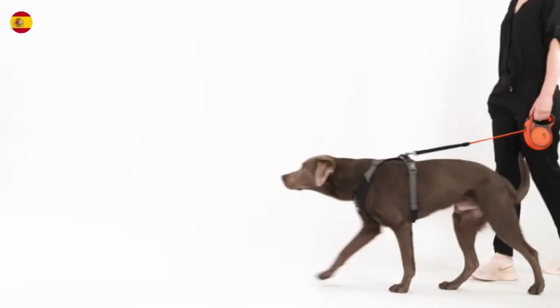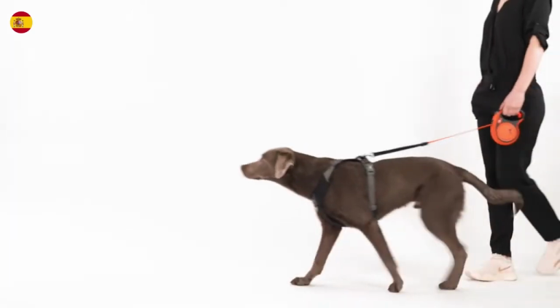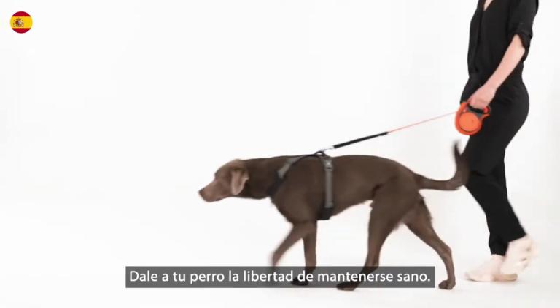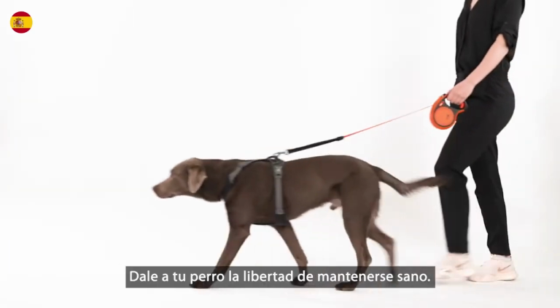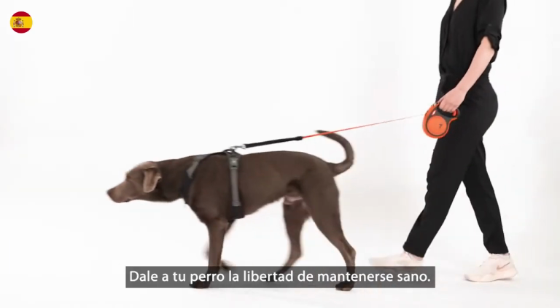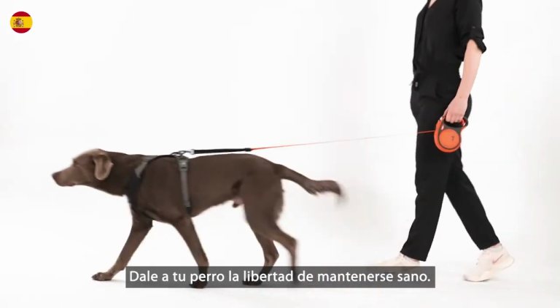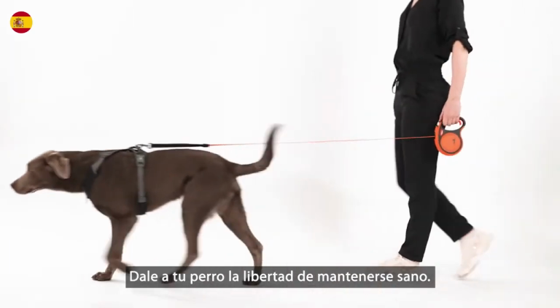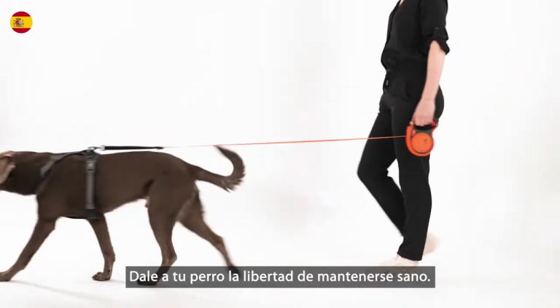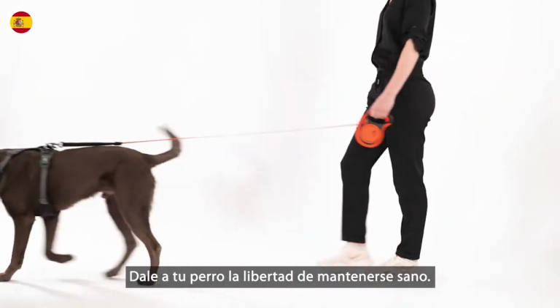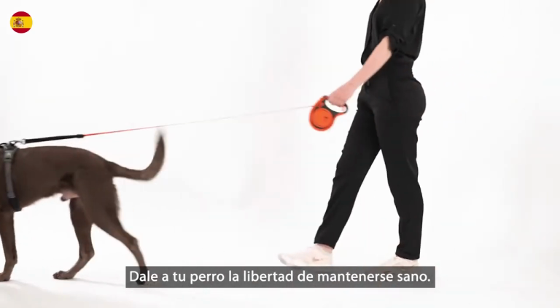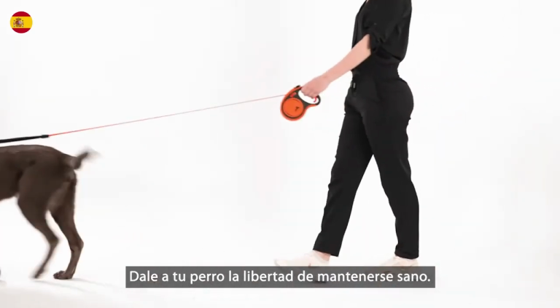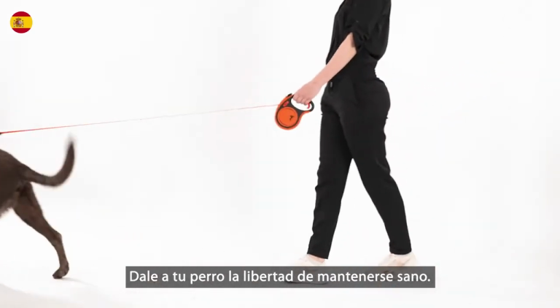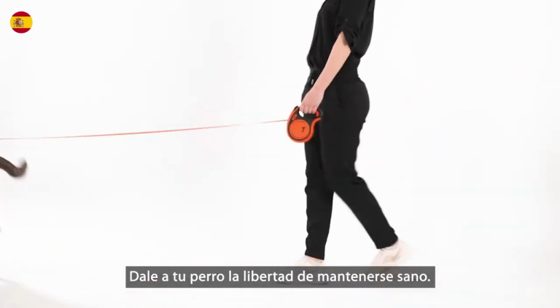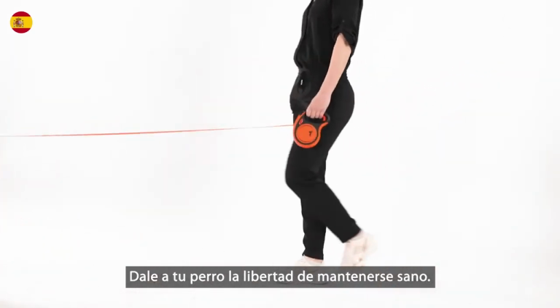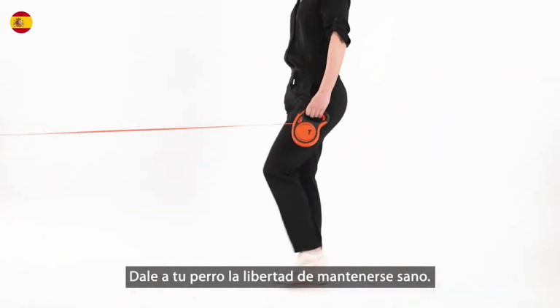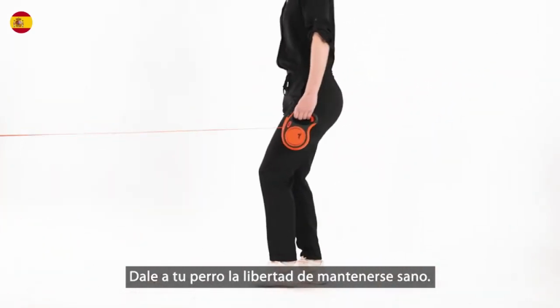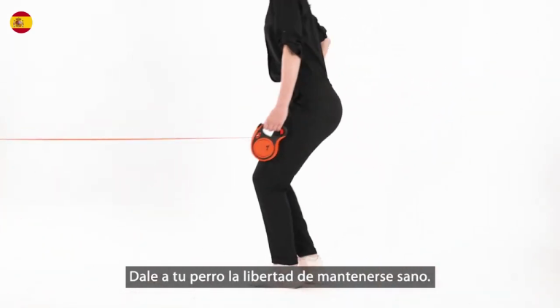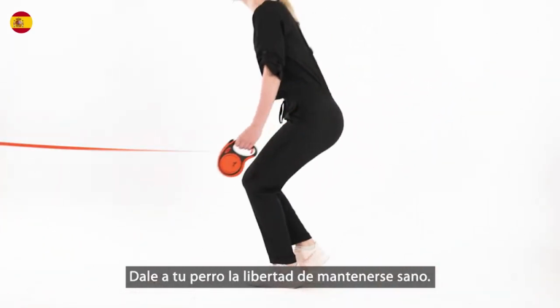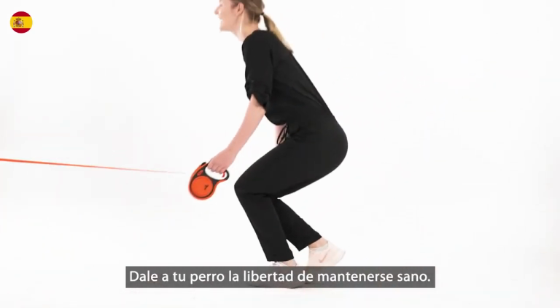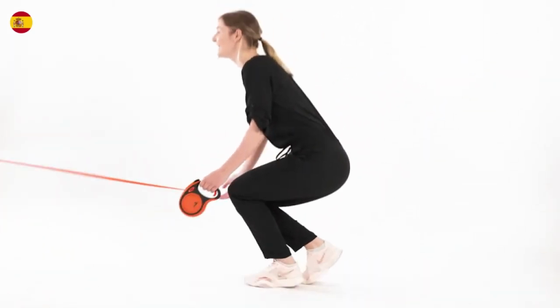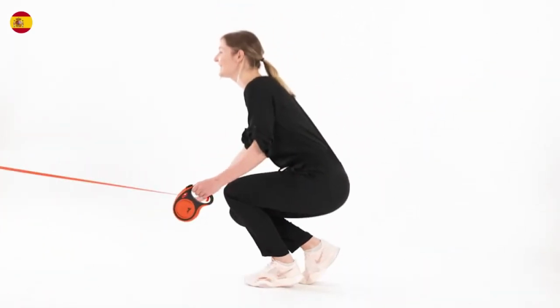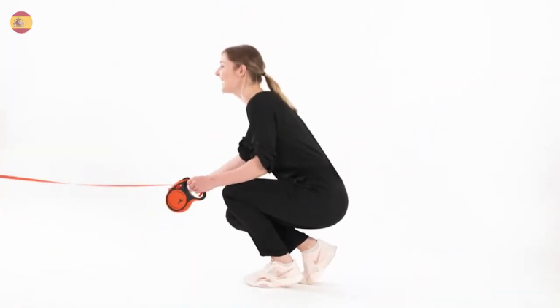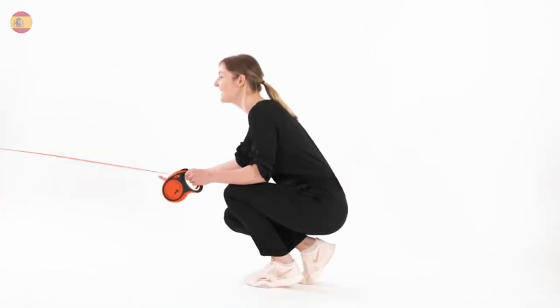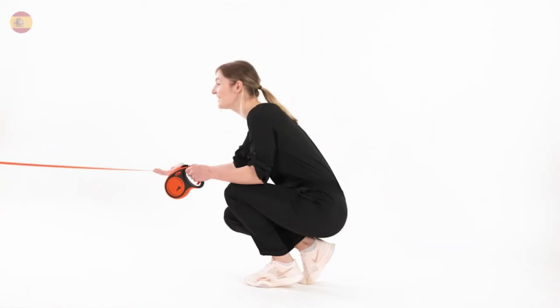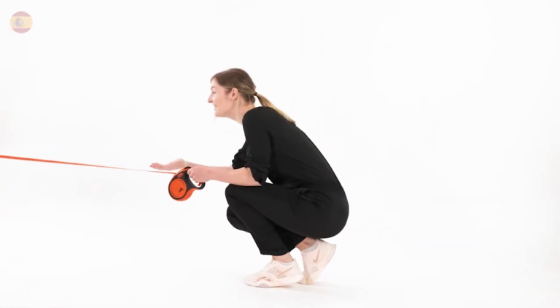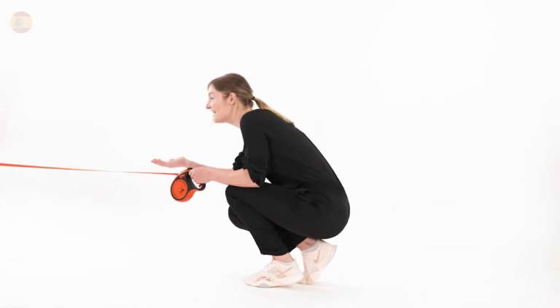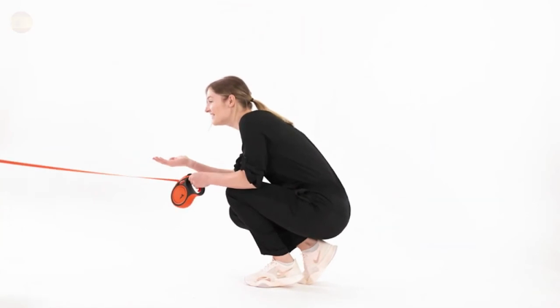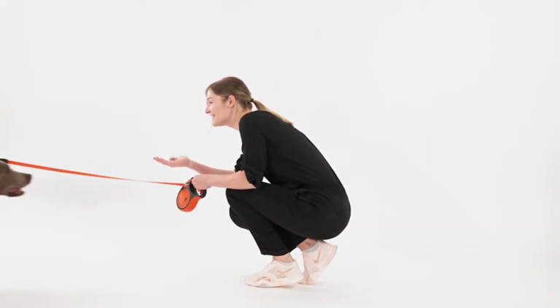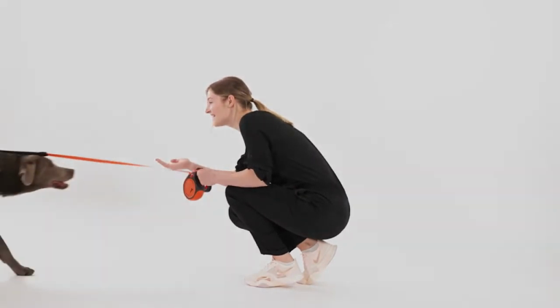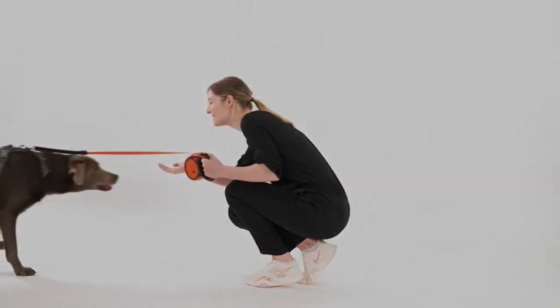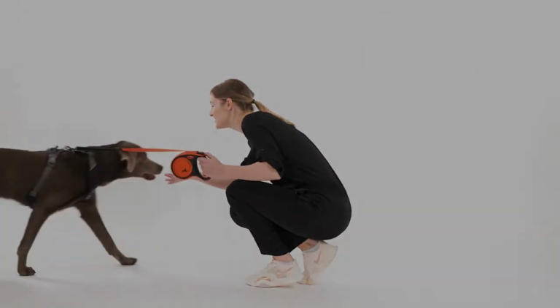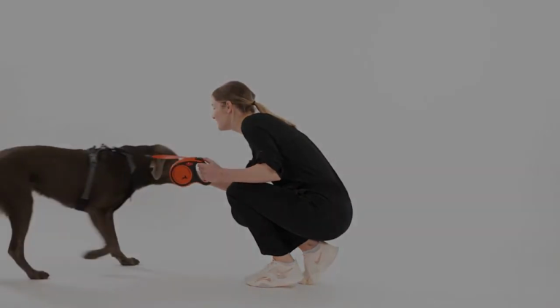Give your dog the freedom to stay healthy. Flexi. Freedom on the leash.